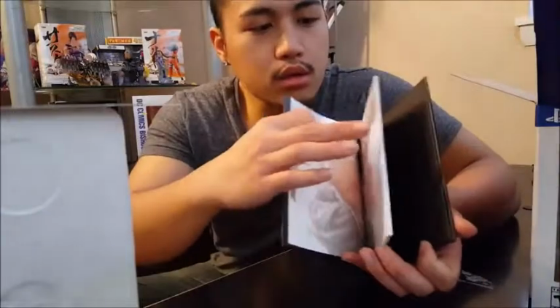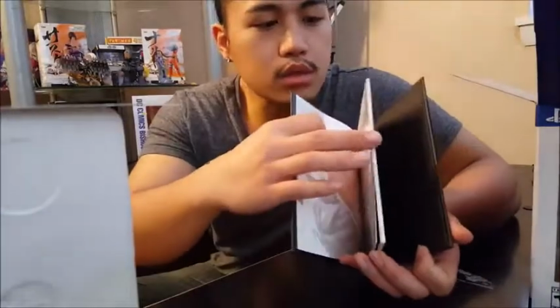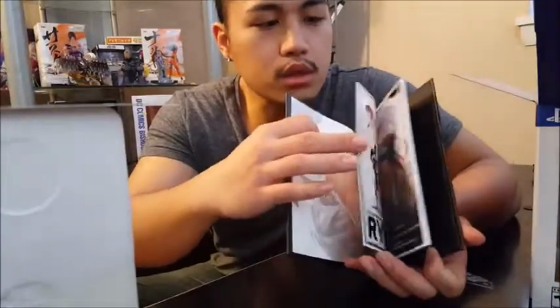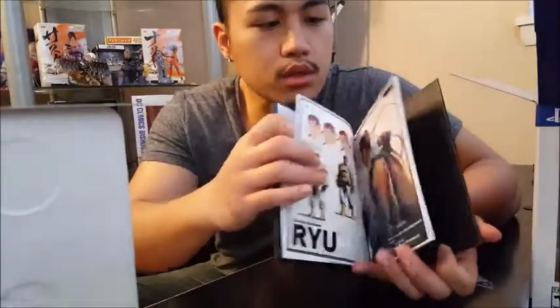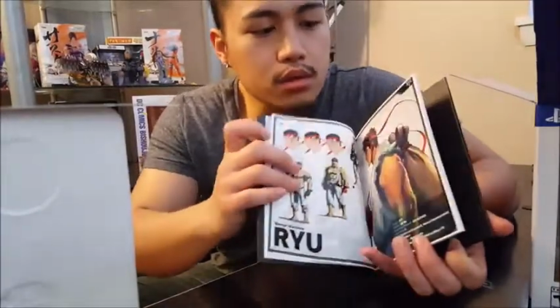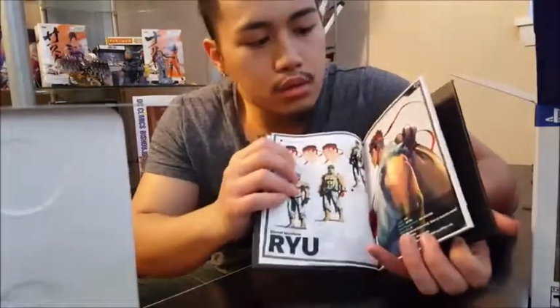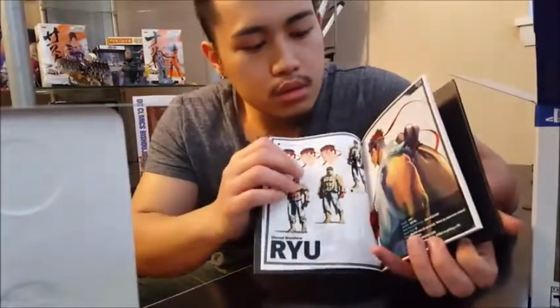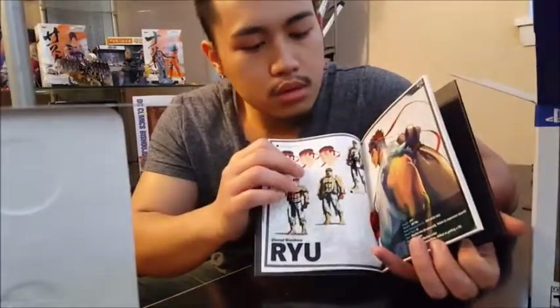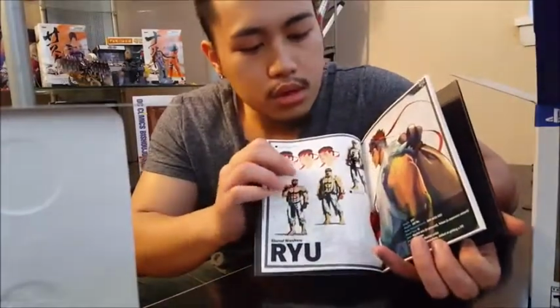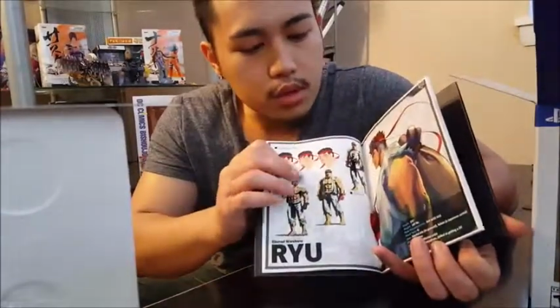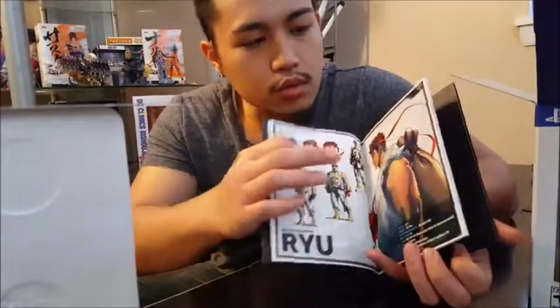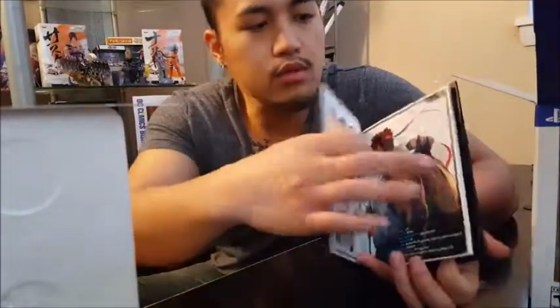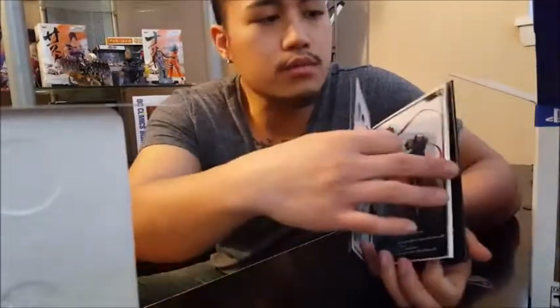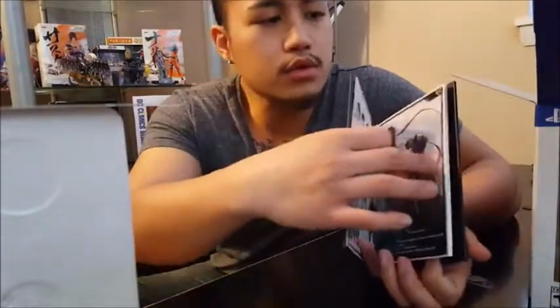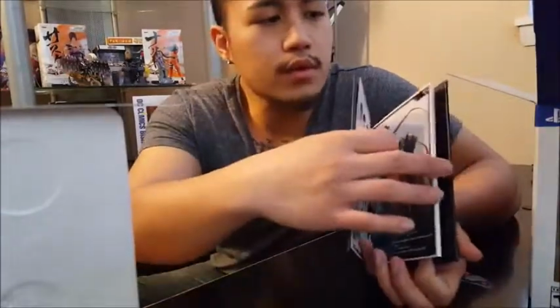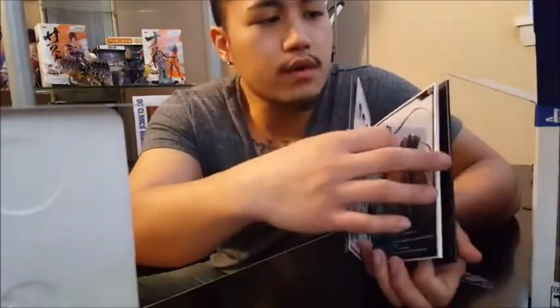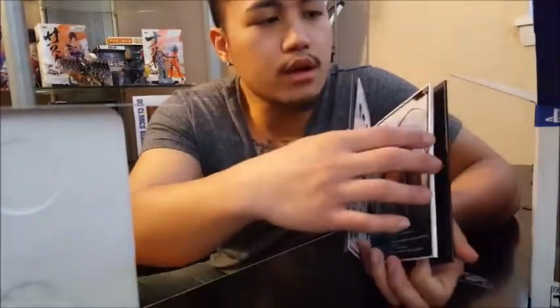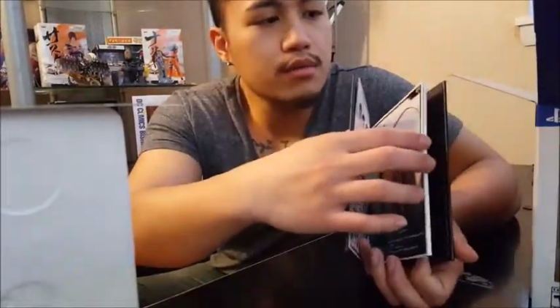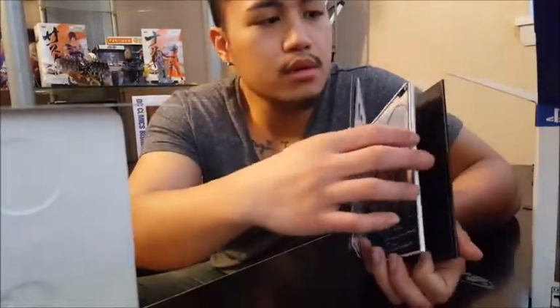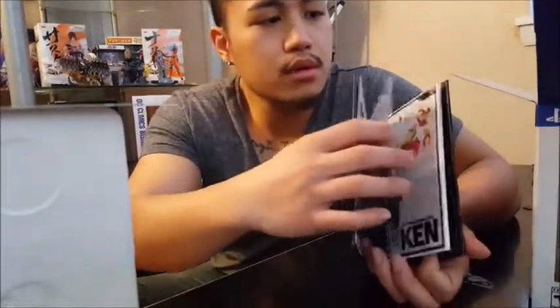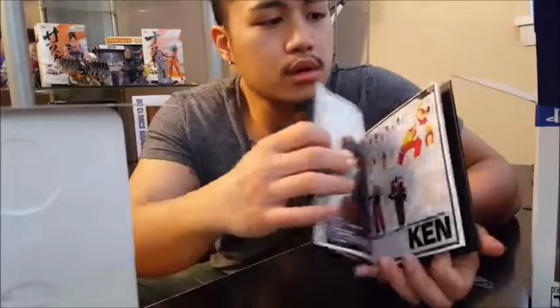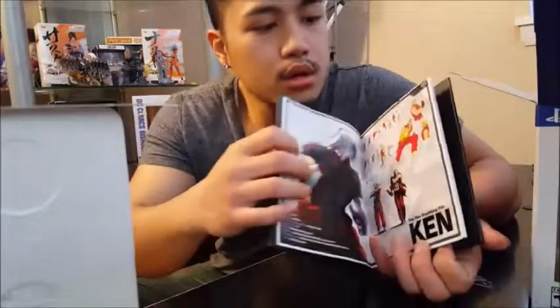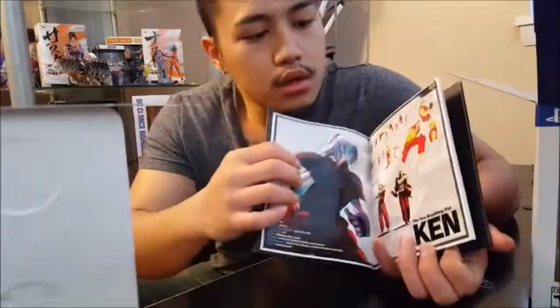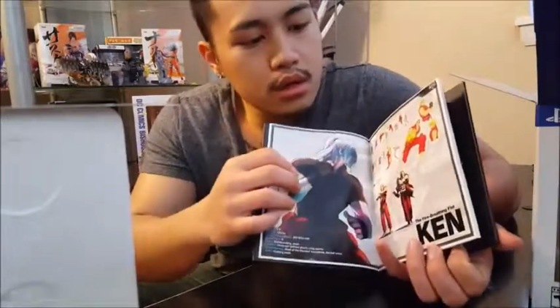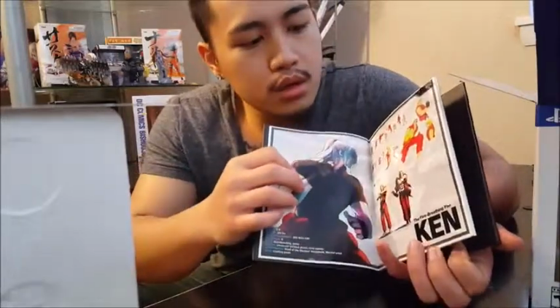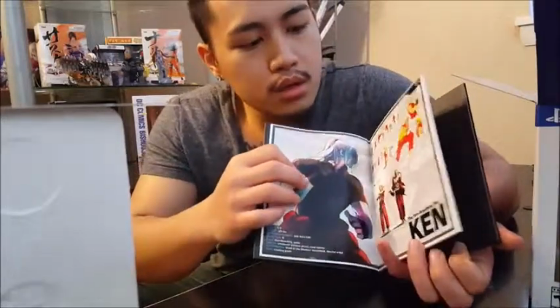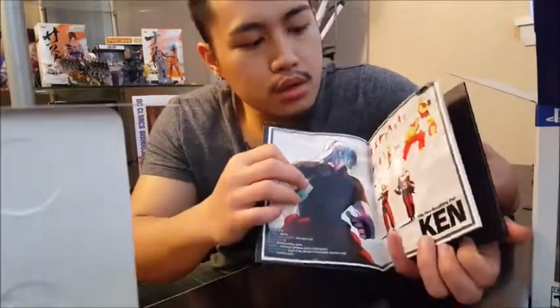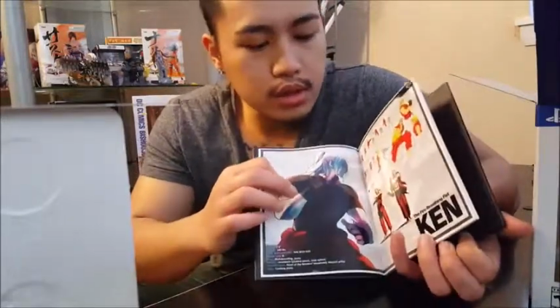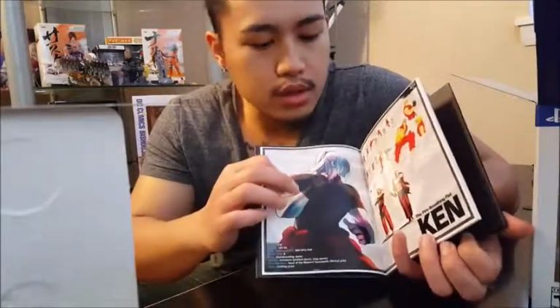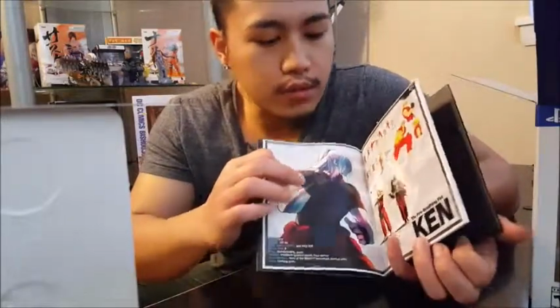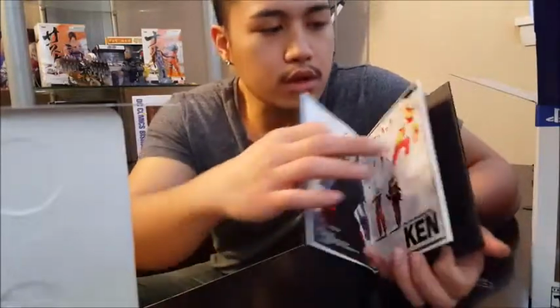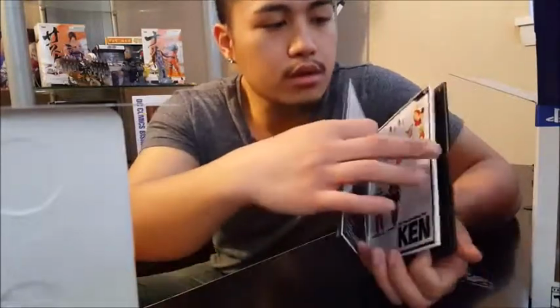There's some artwork that was done for Street Fighter 5 — you can see it right there.